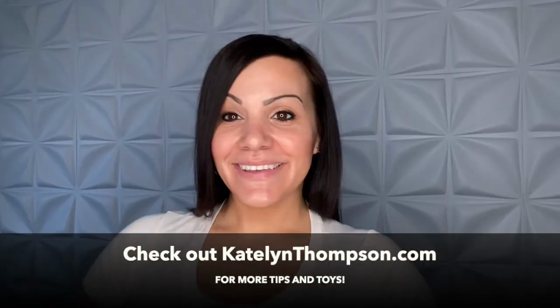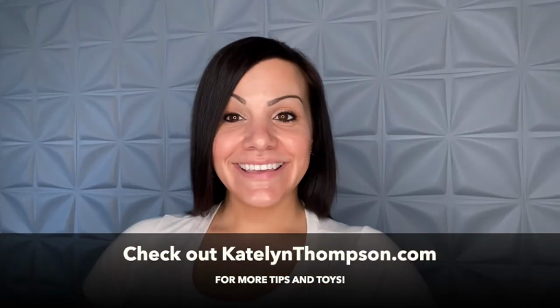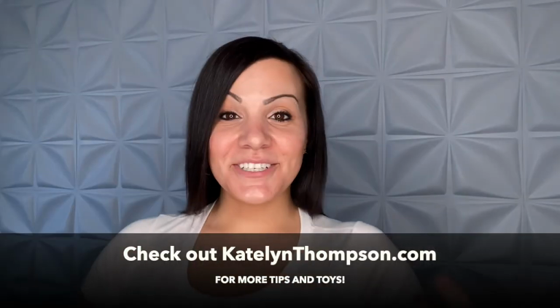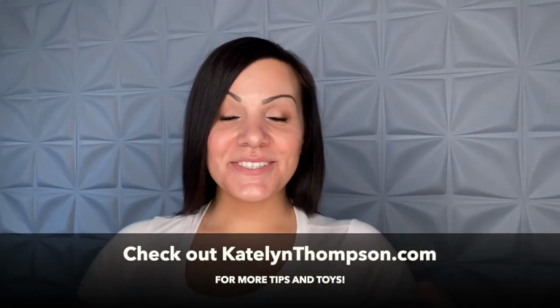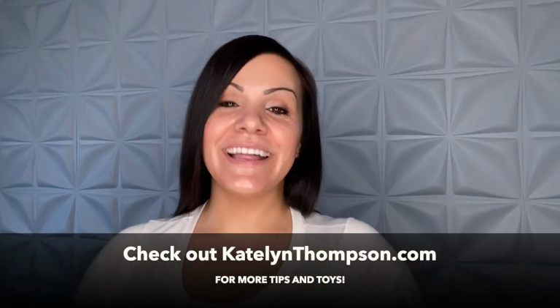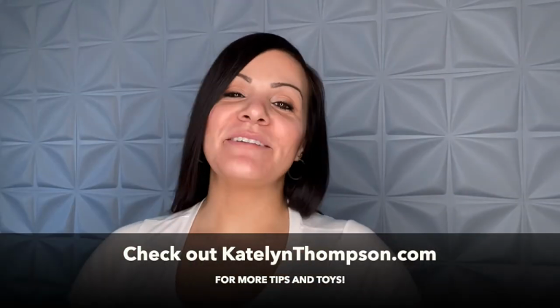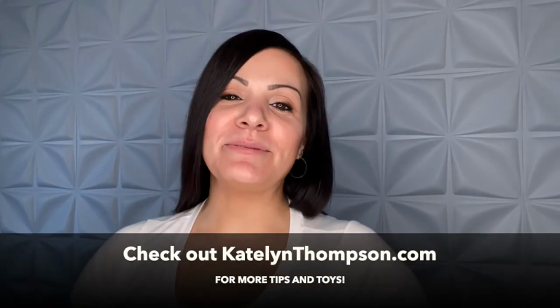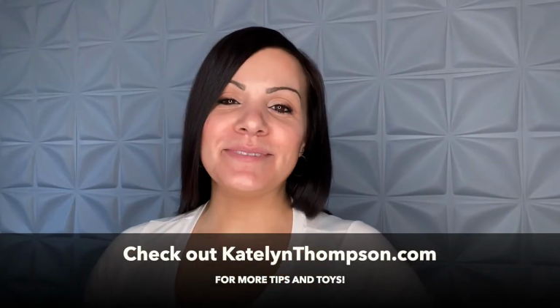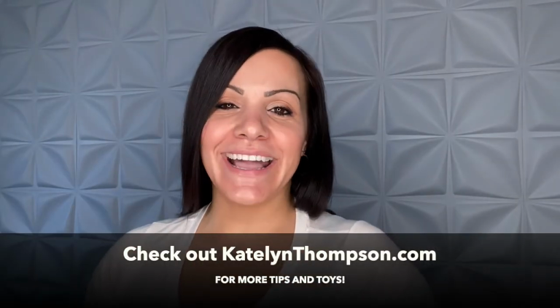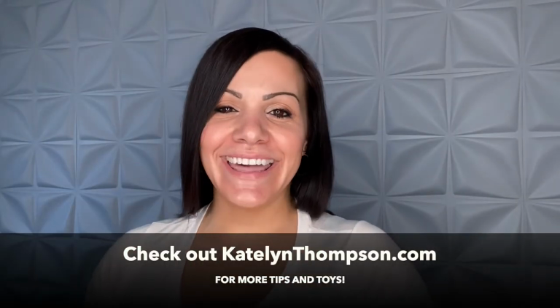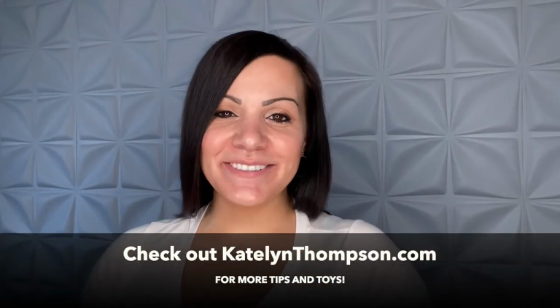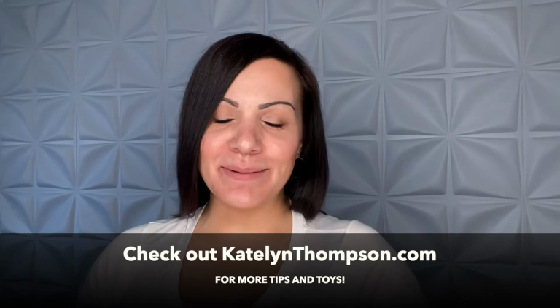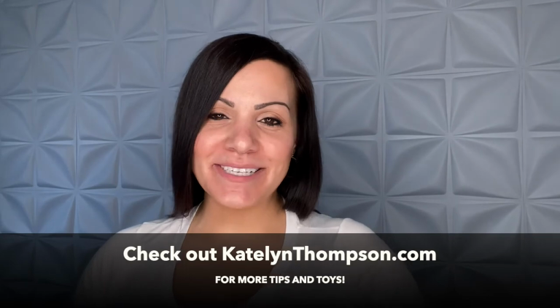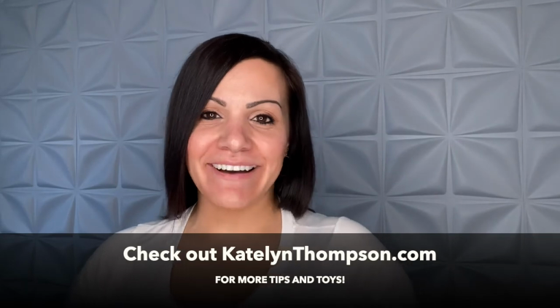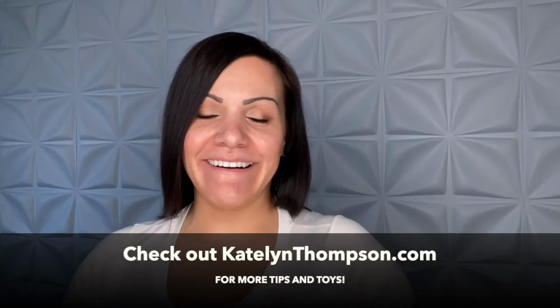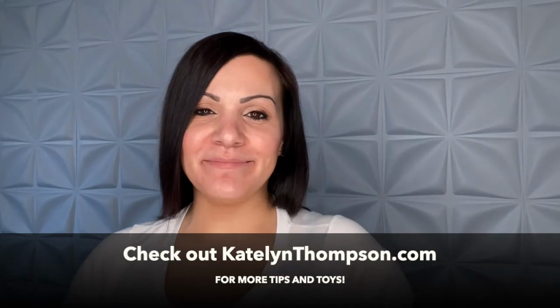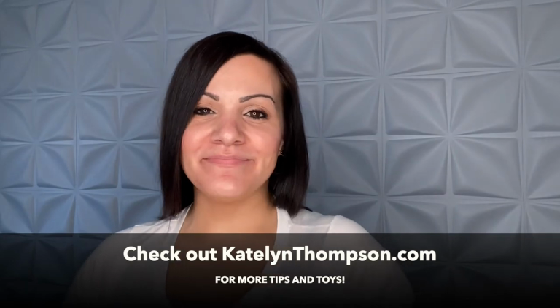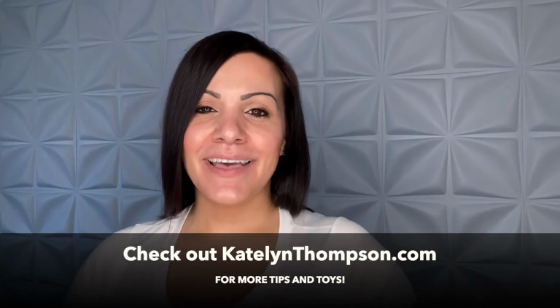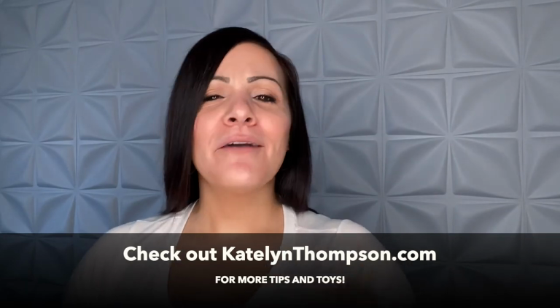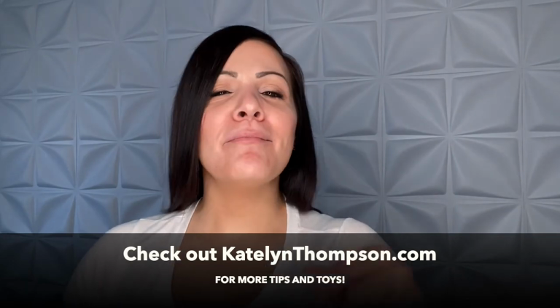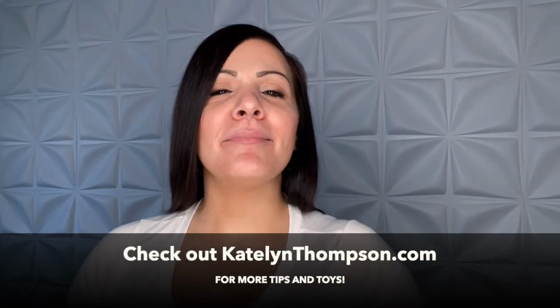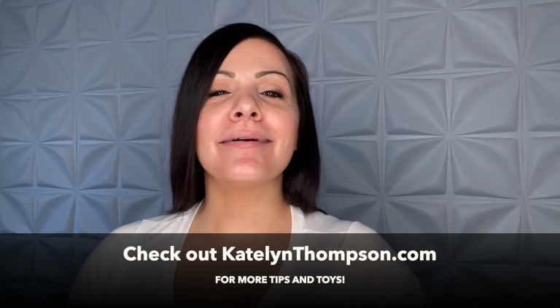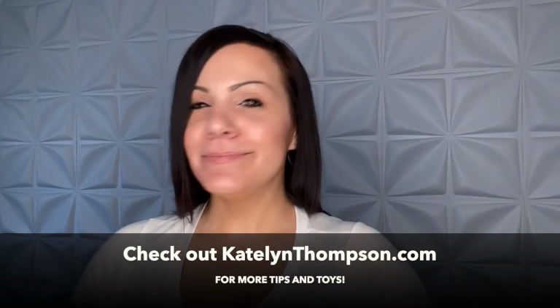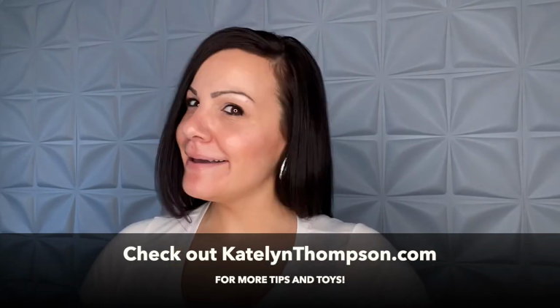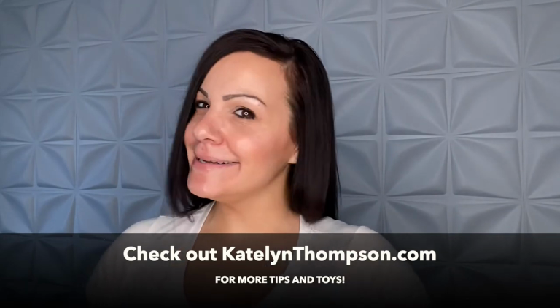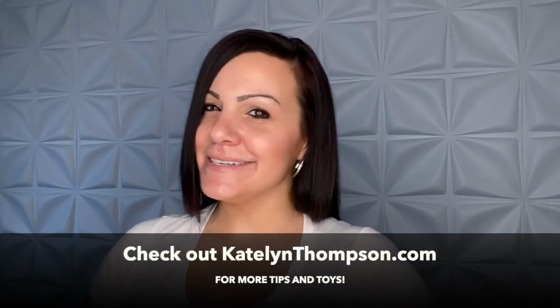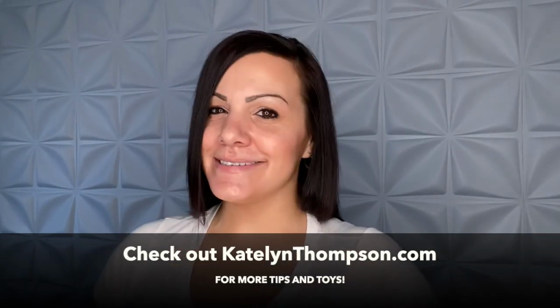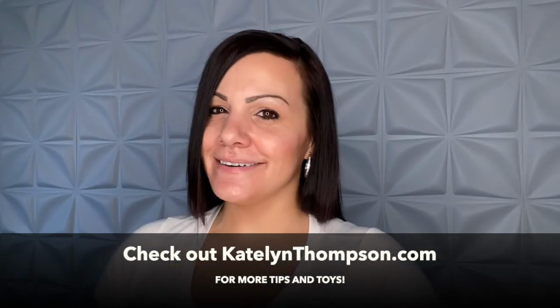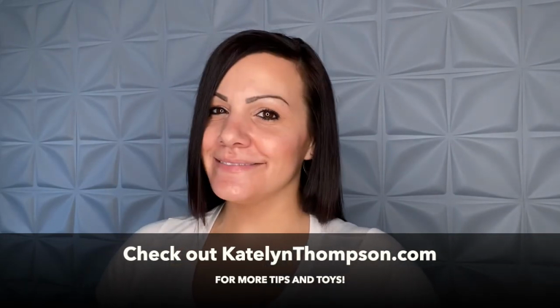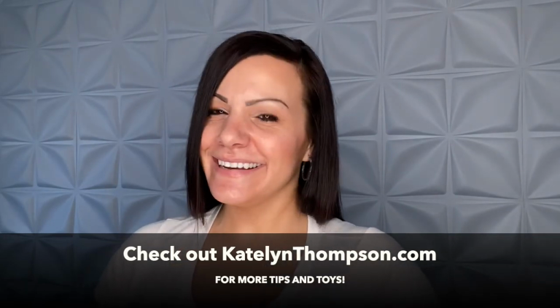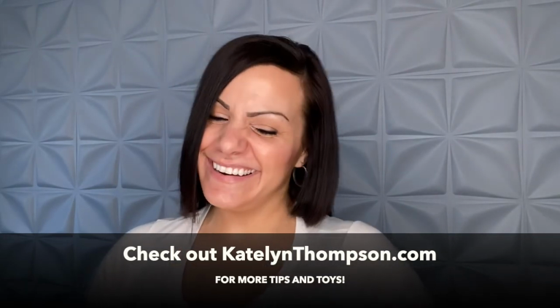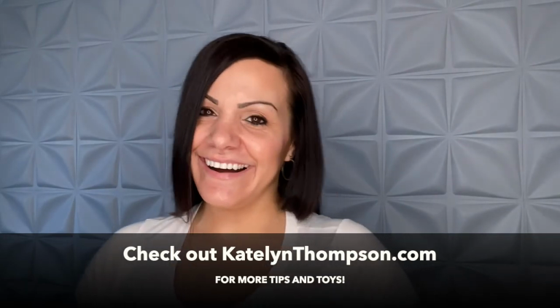Get yours today on my website, CaitlinThompson.com. Remember to be kind to yourself and get it on.